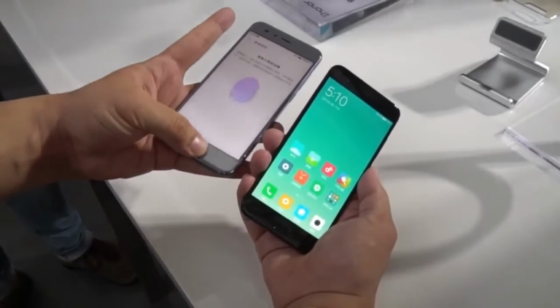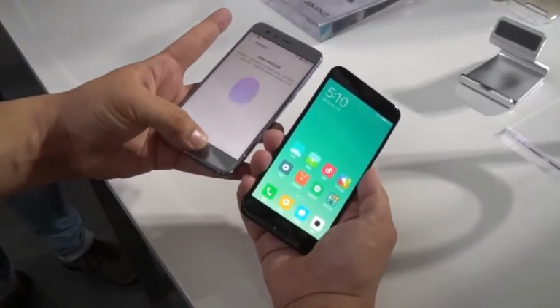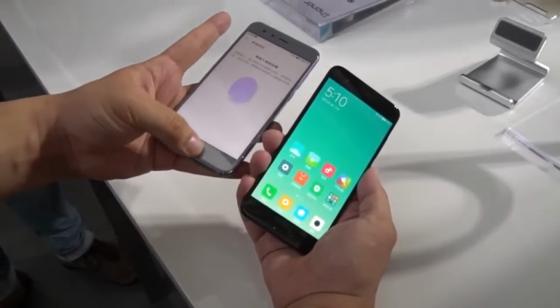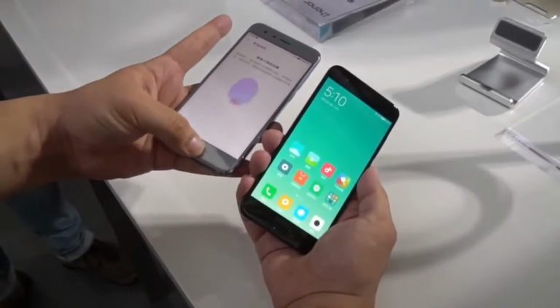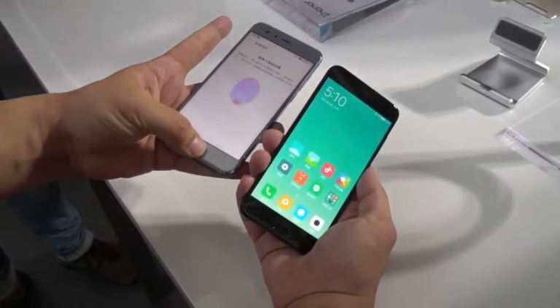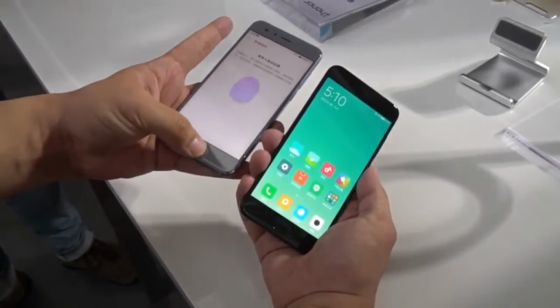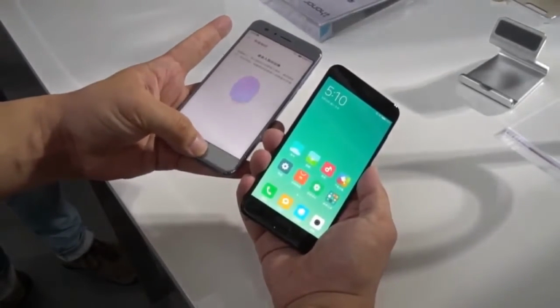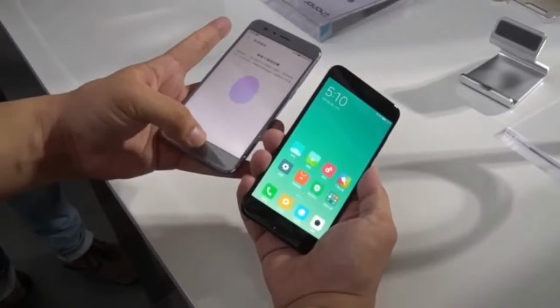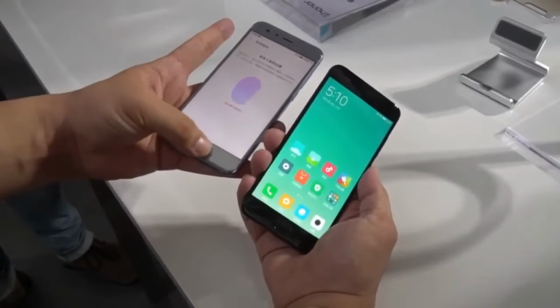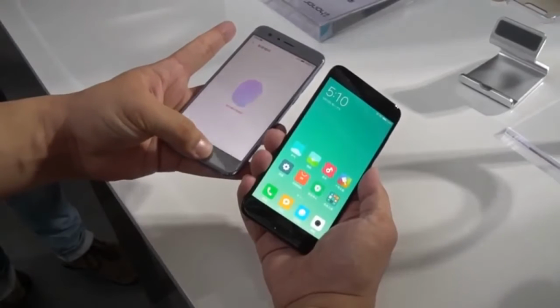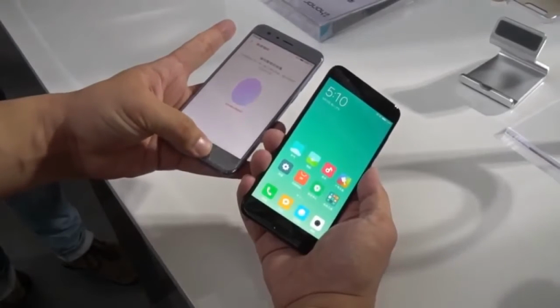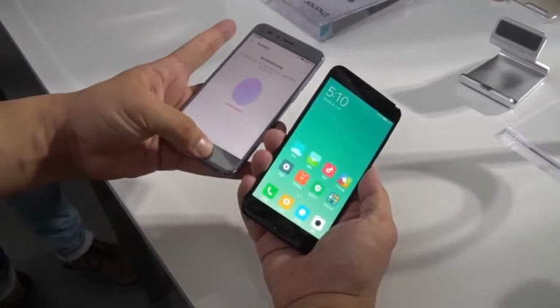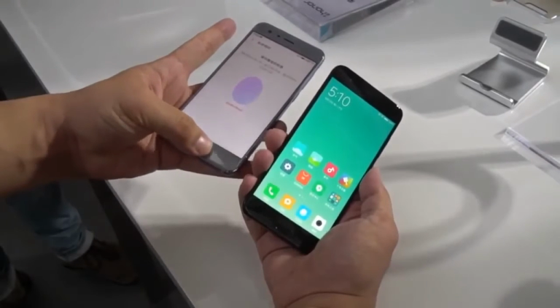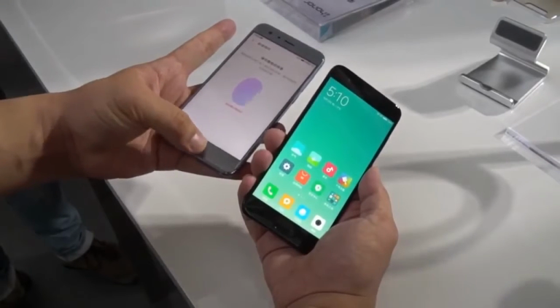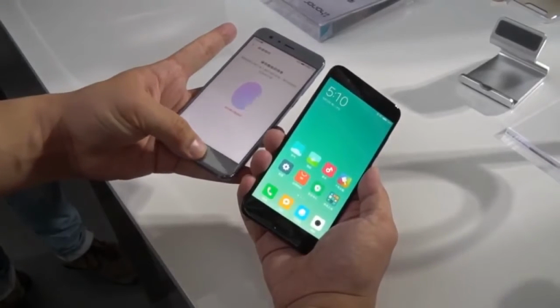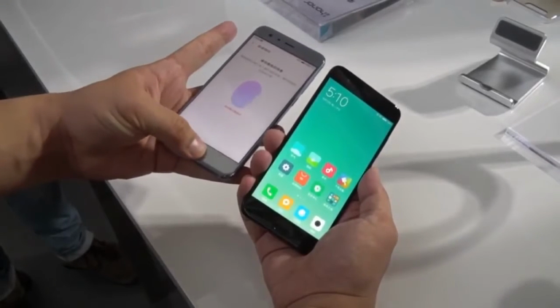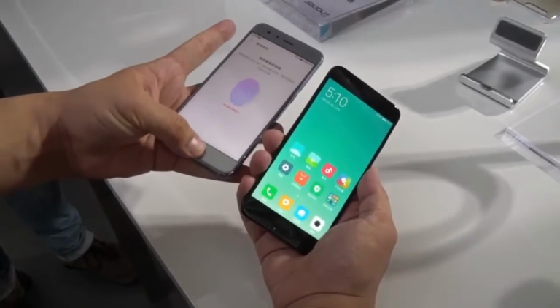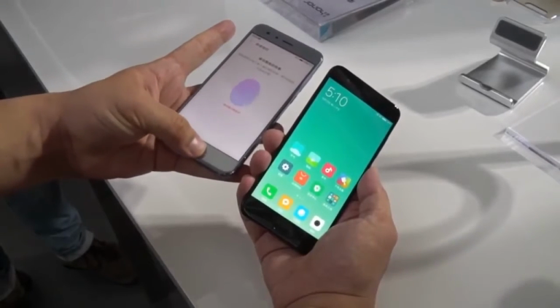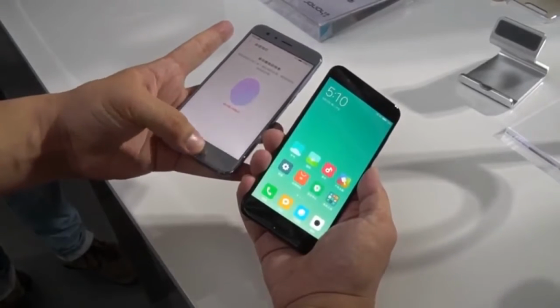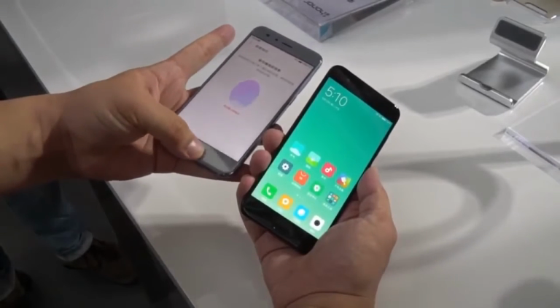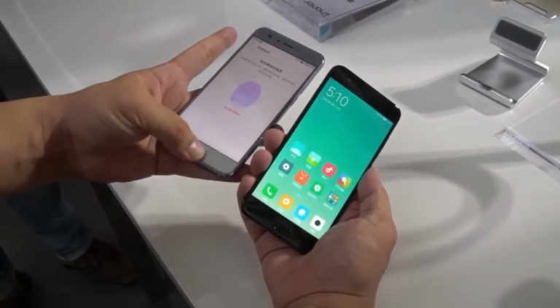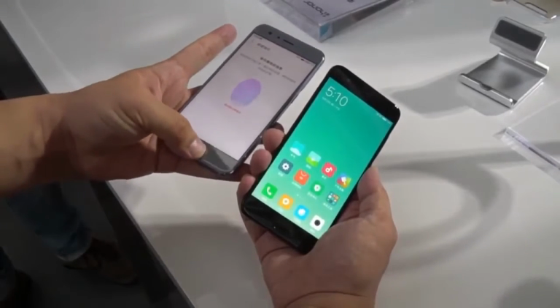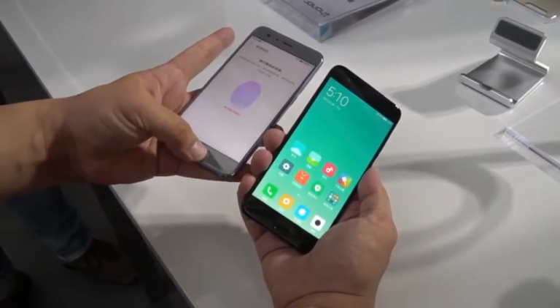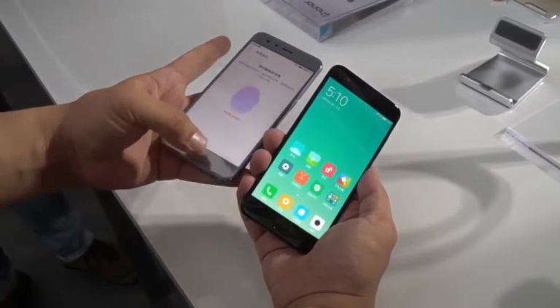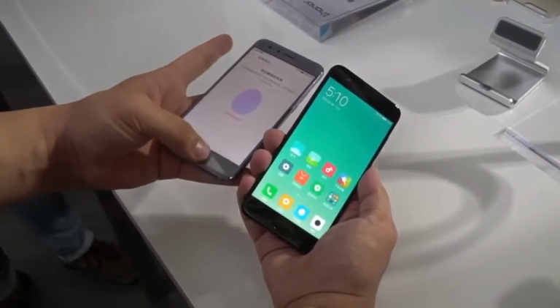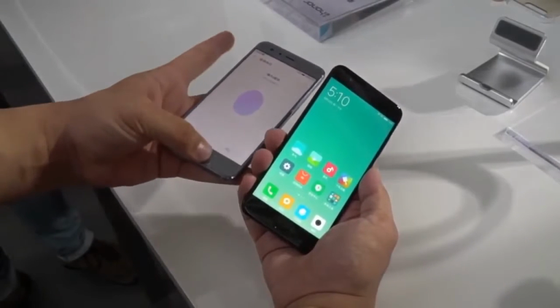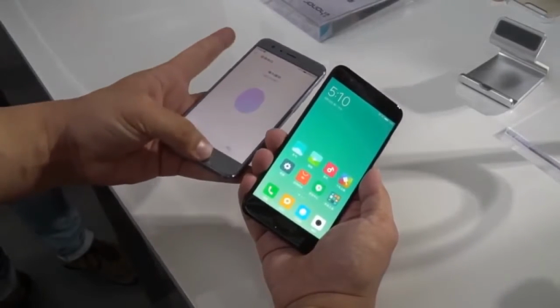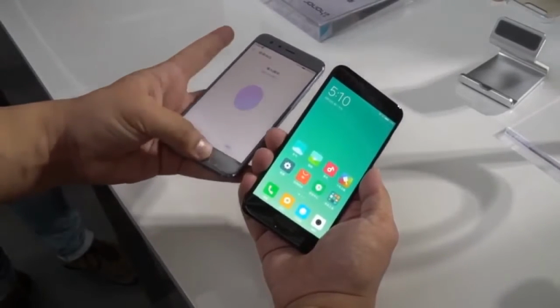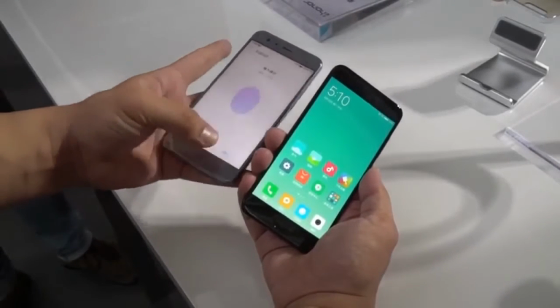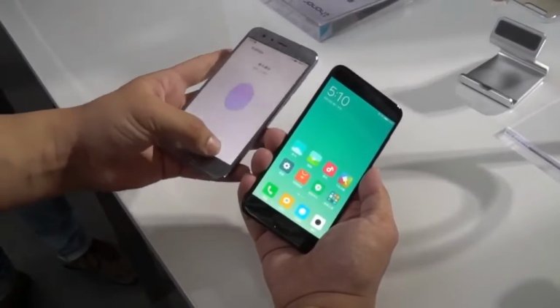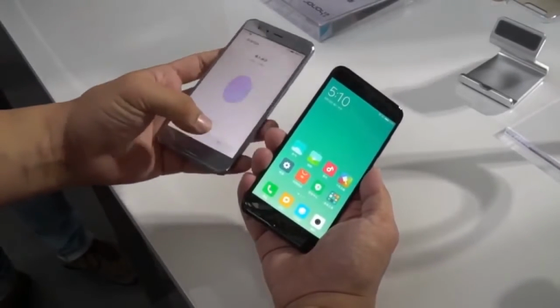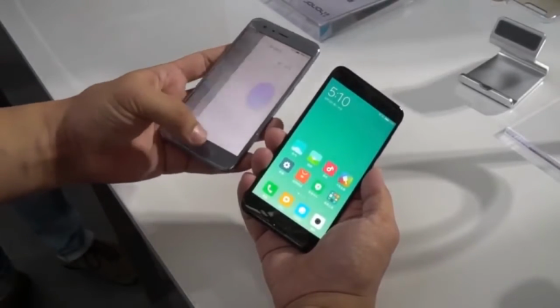So which phone has the faster fingerprint — Huawei or Xiaomi? I don't know, let's check it out.